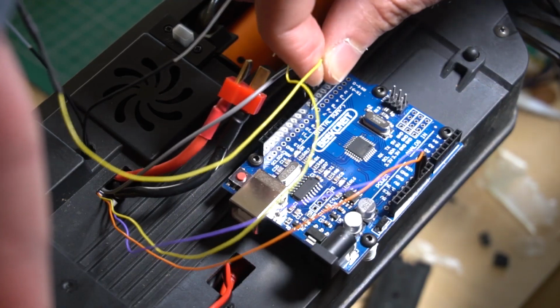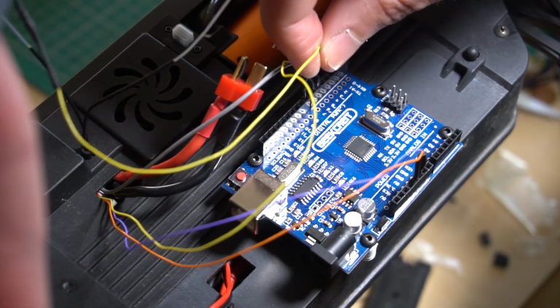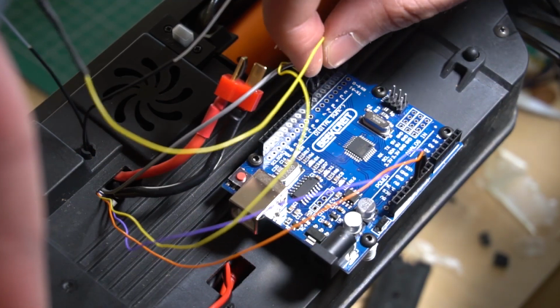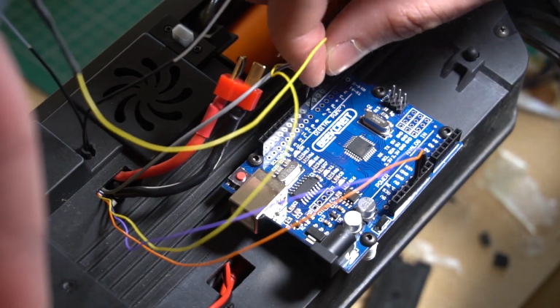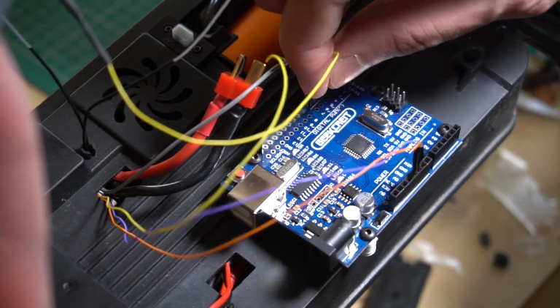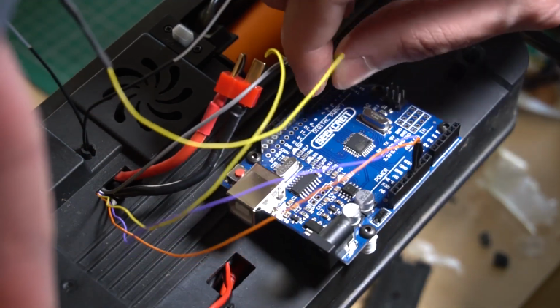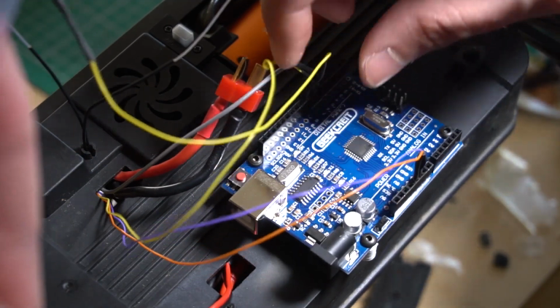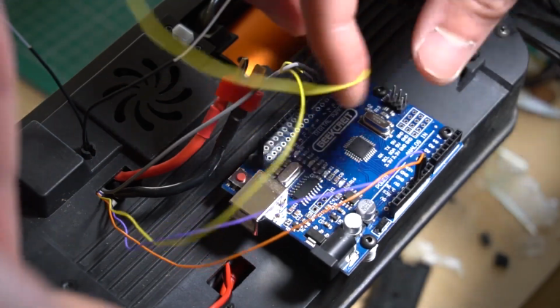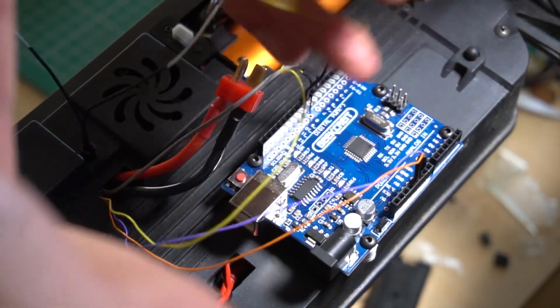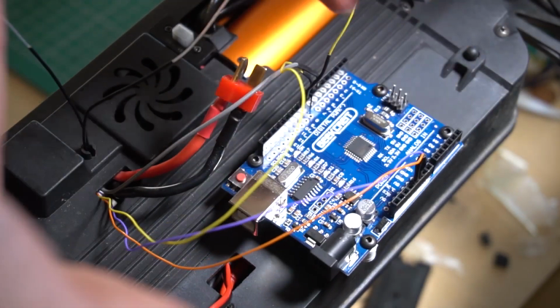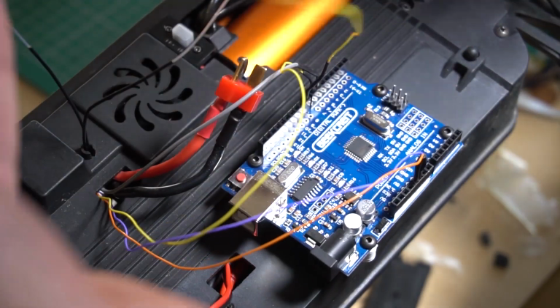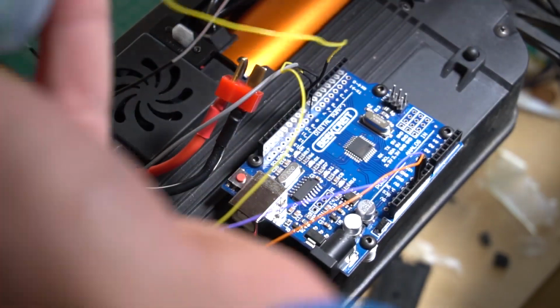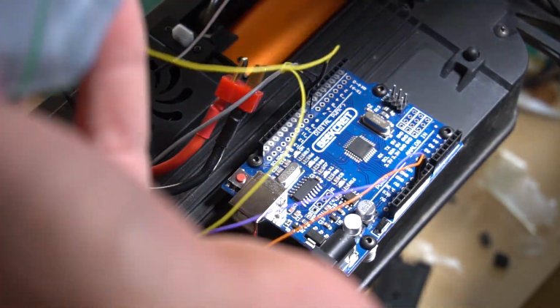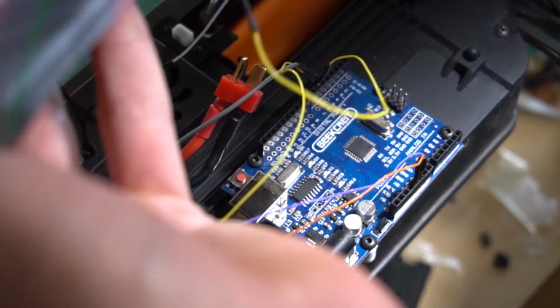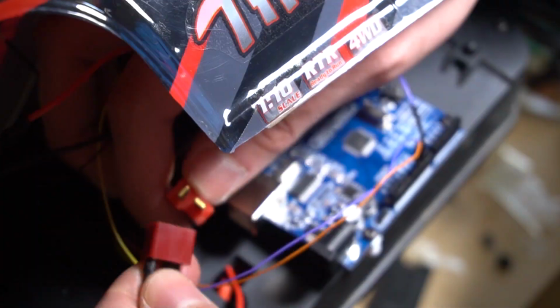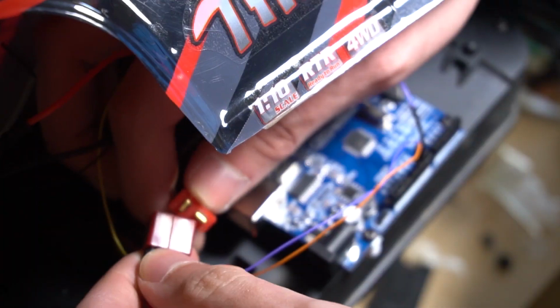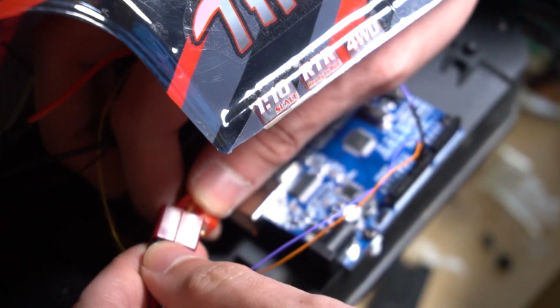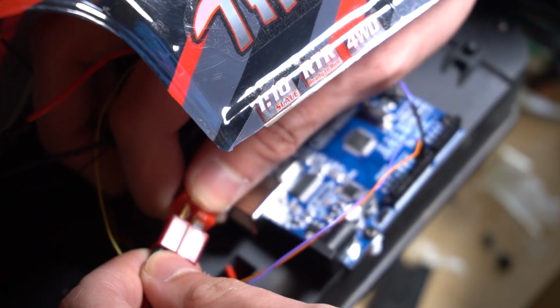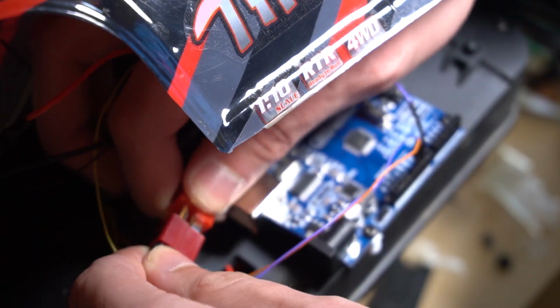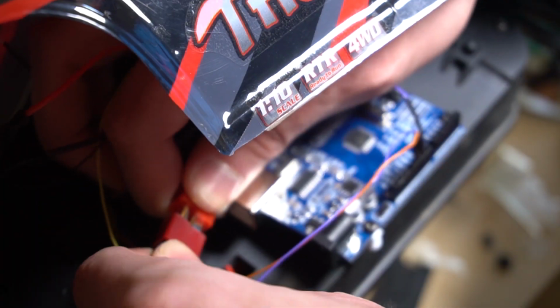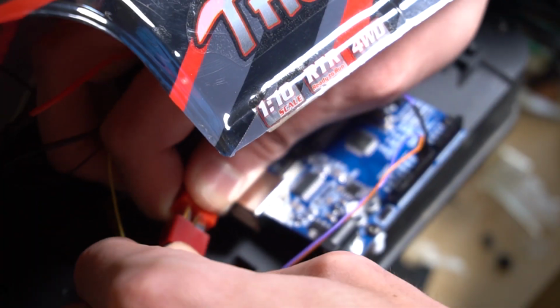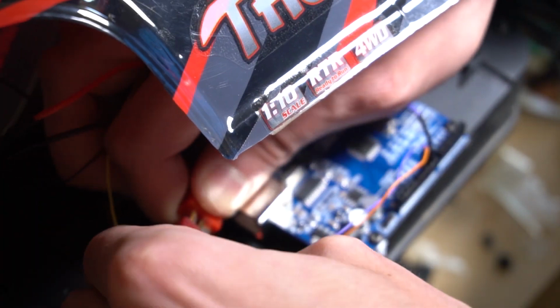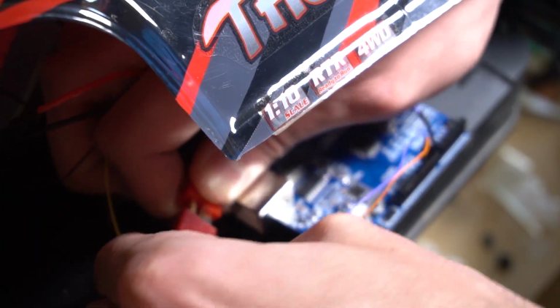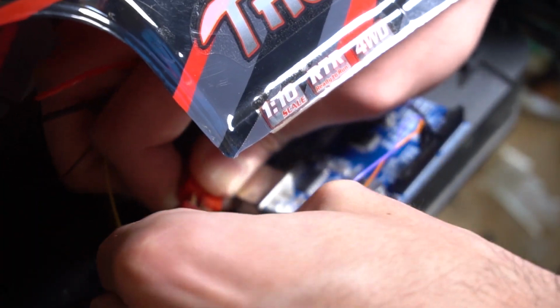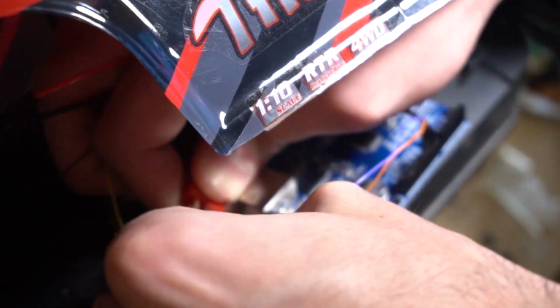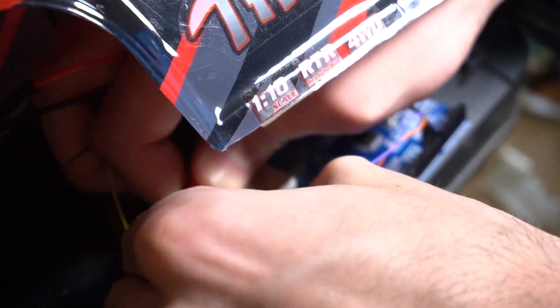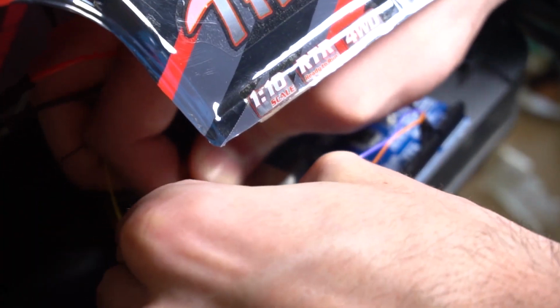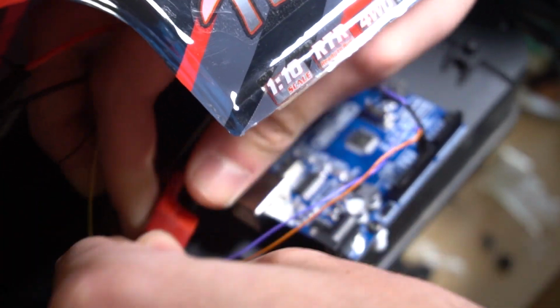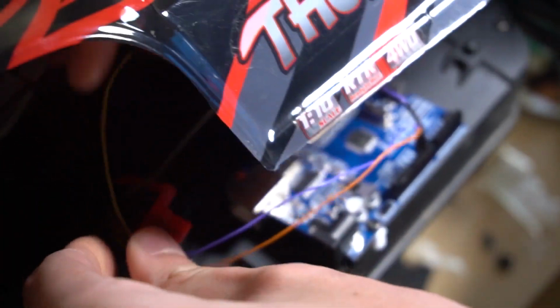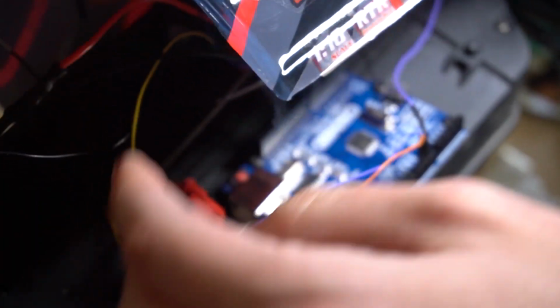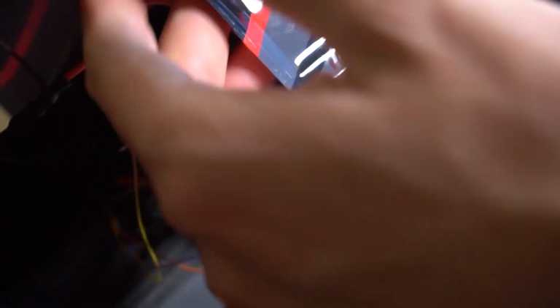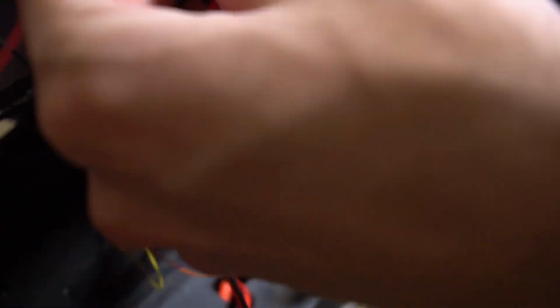Once all the connections are done, our system is ready to go out and be tested.